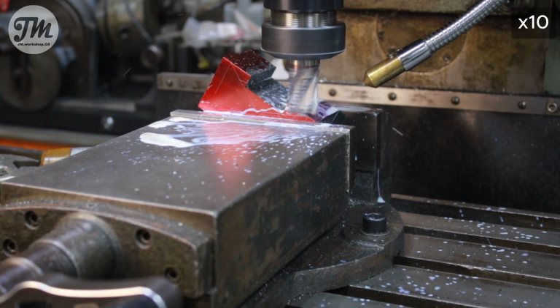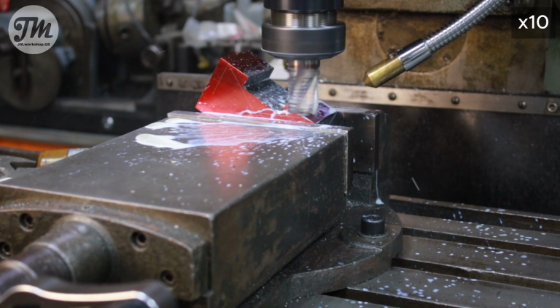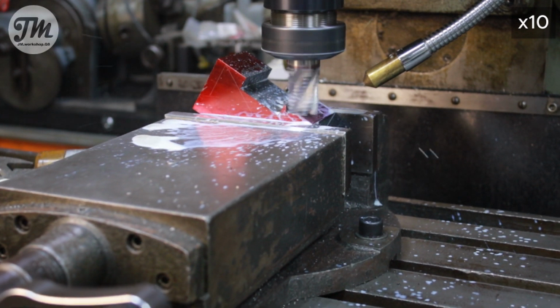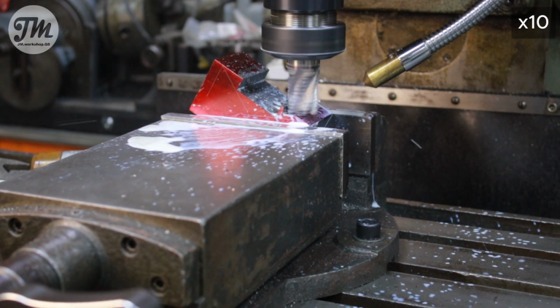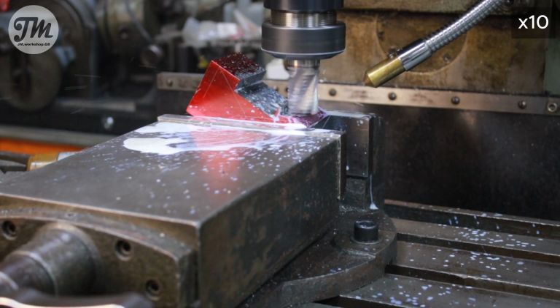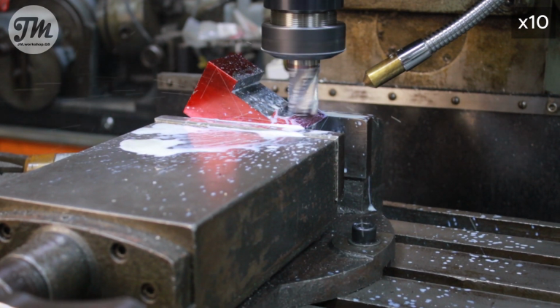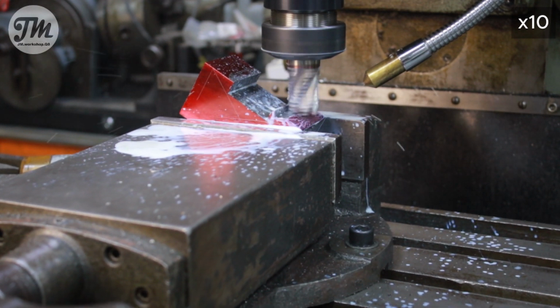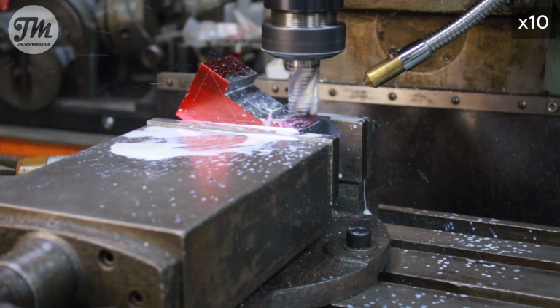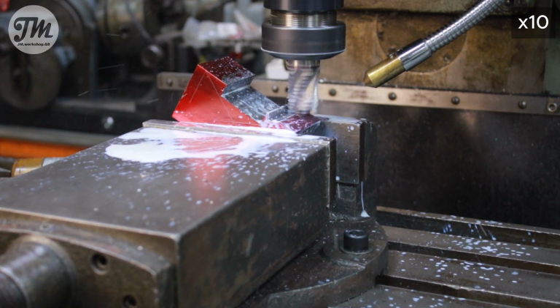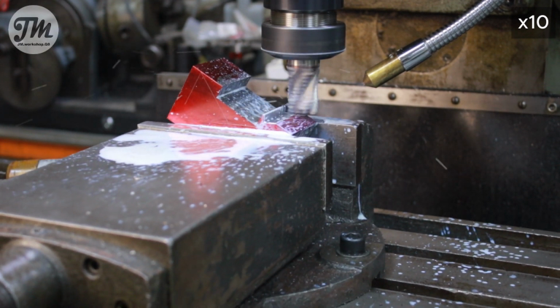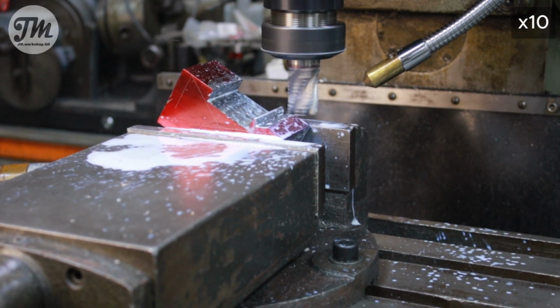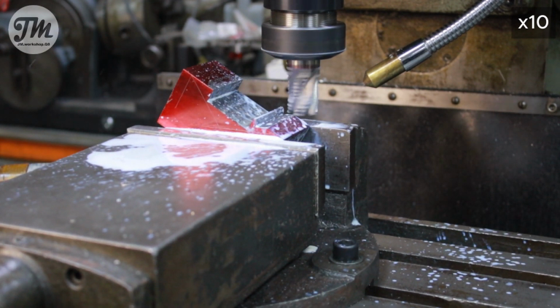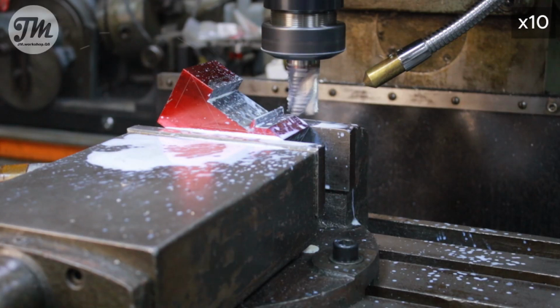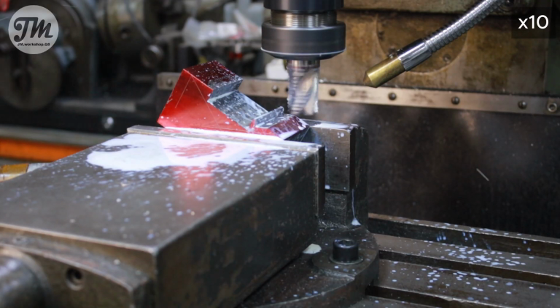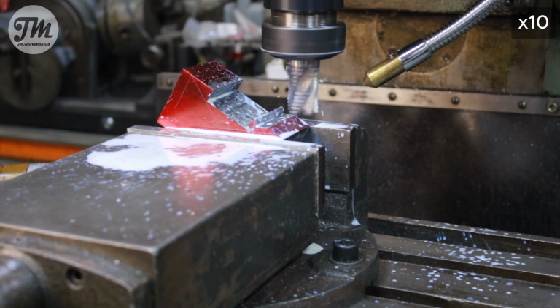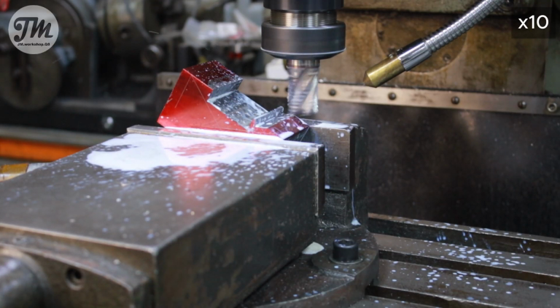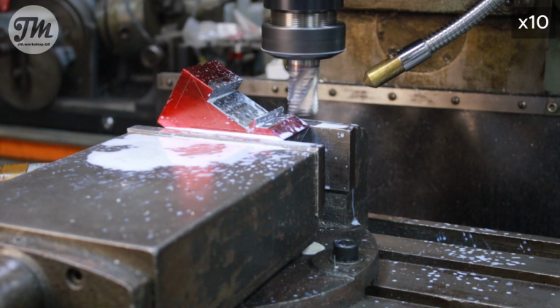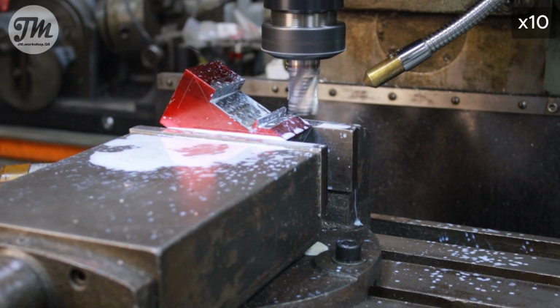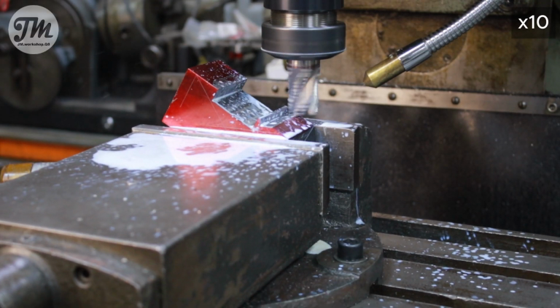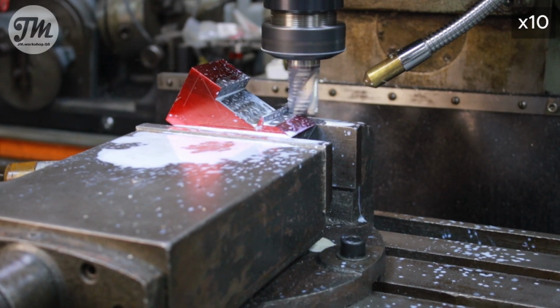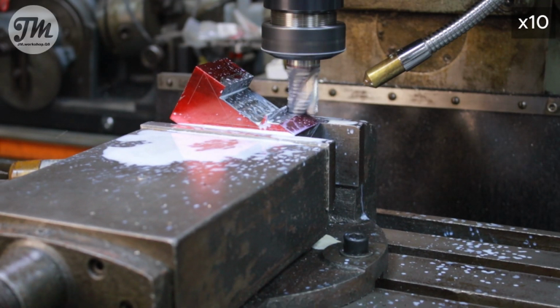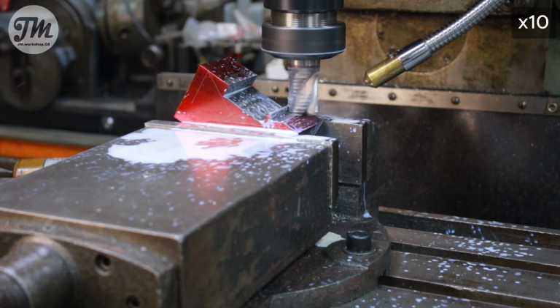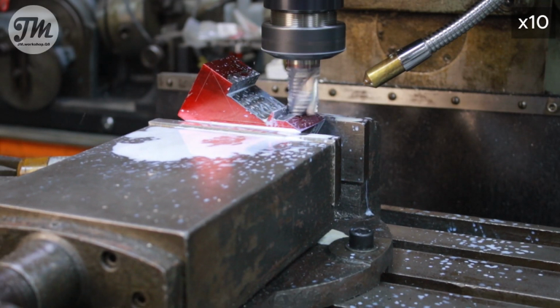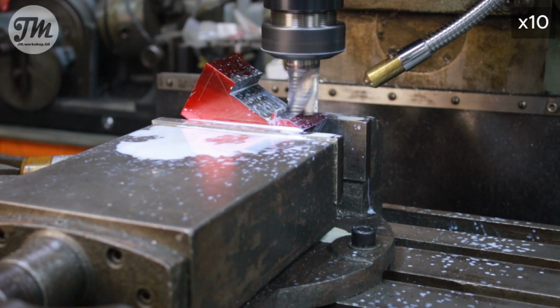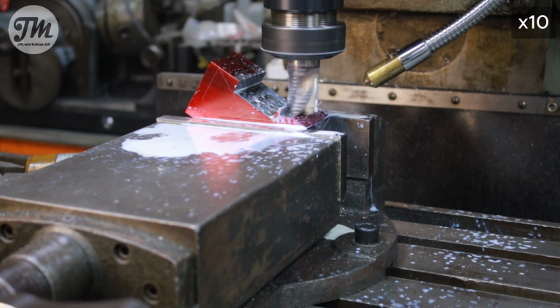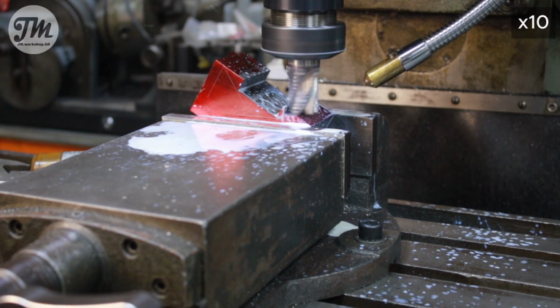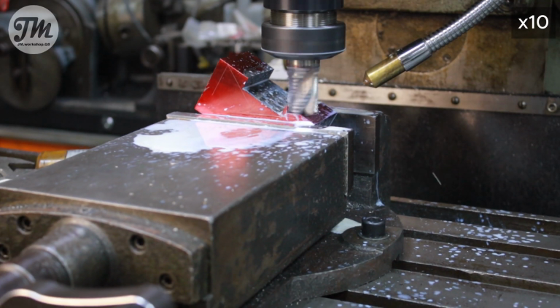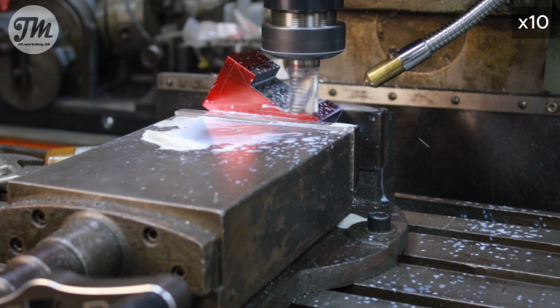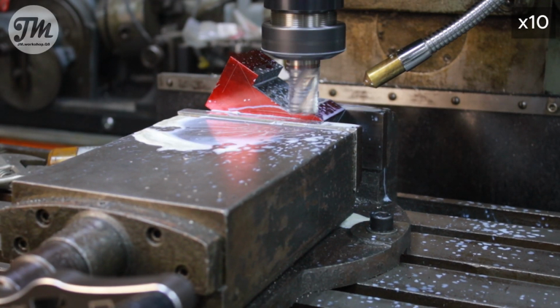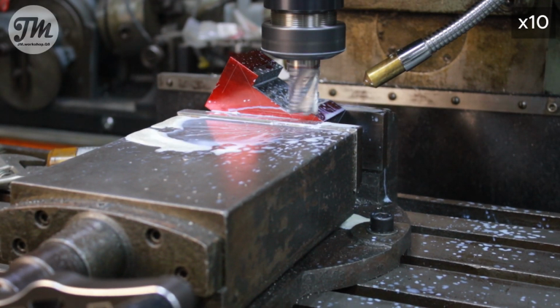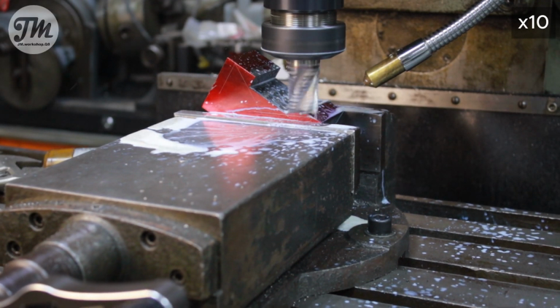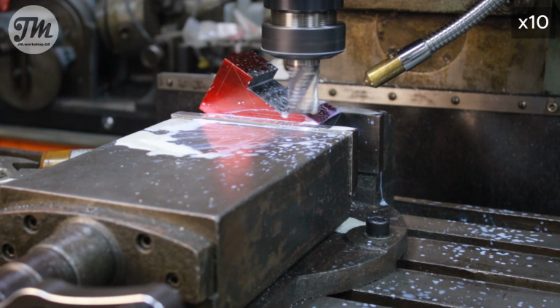It's better to use efficient cooling when machining hard material. You don't want to wear out an expensive end mill too fast.